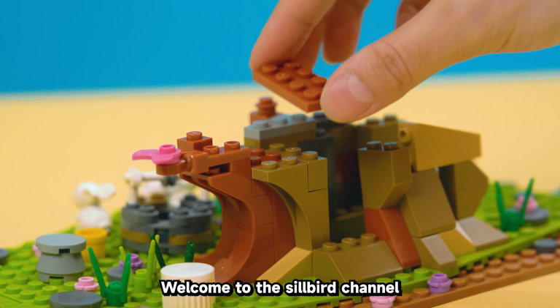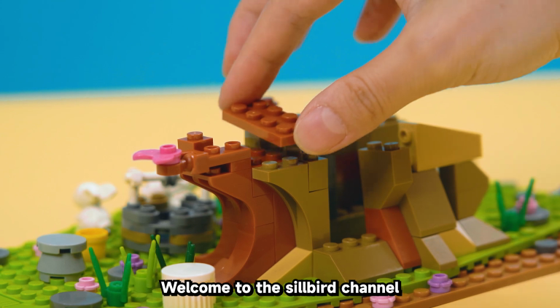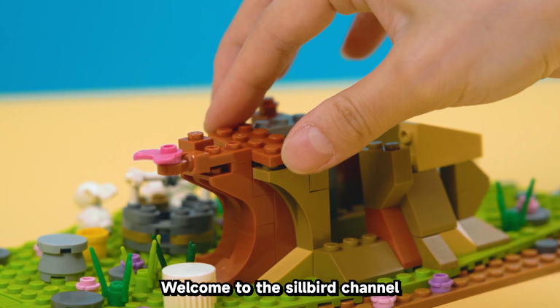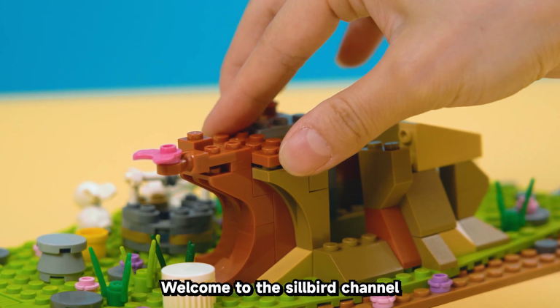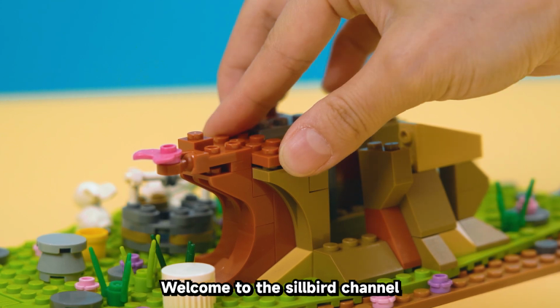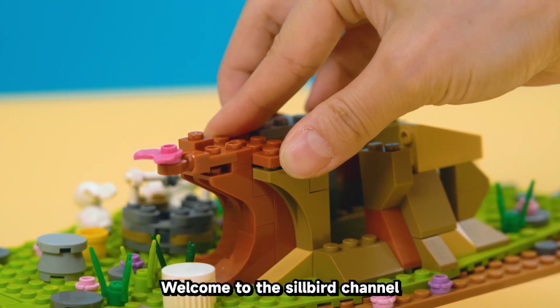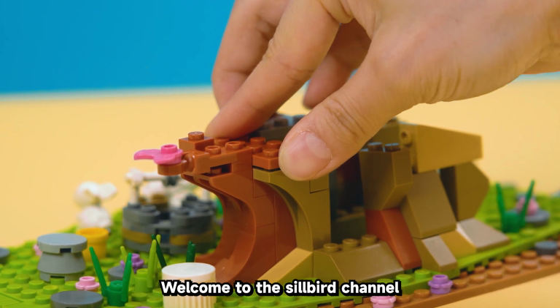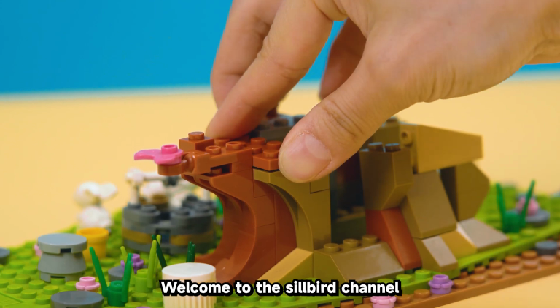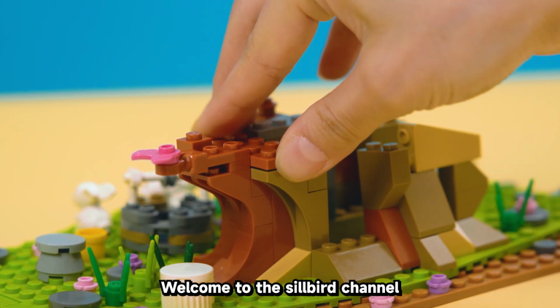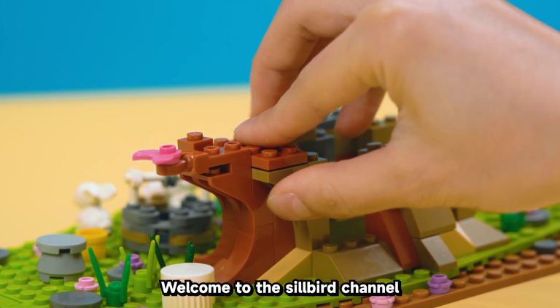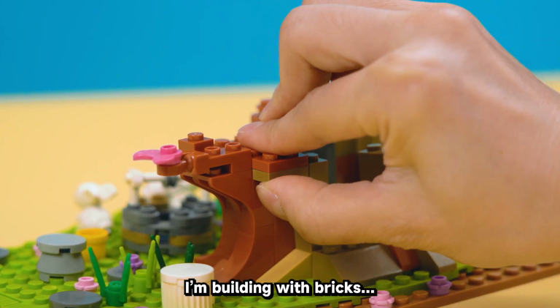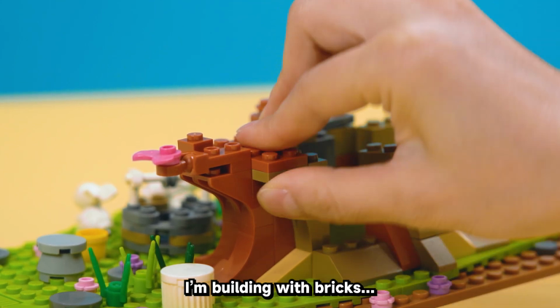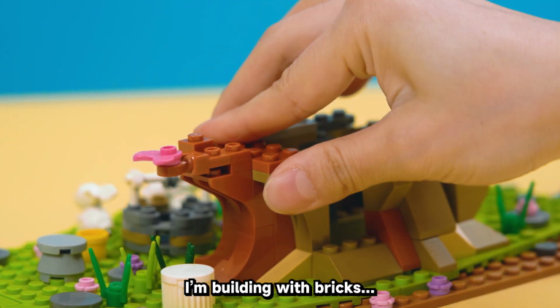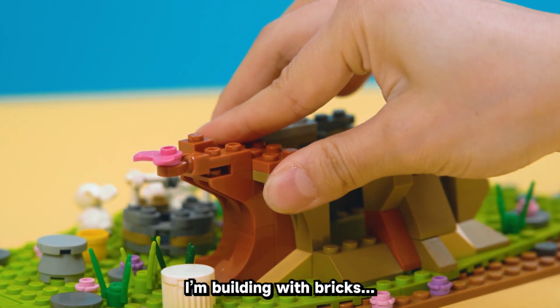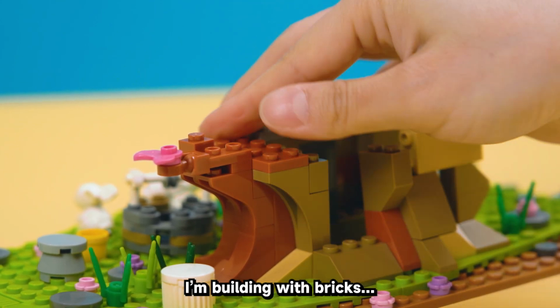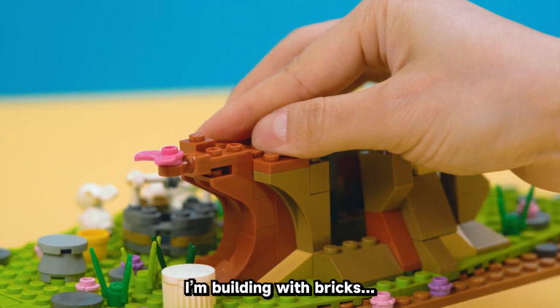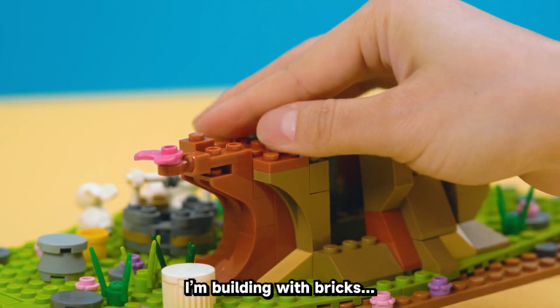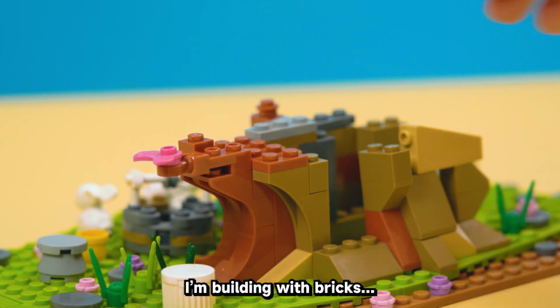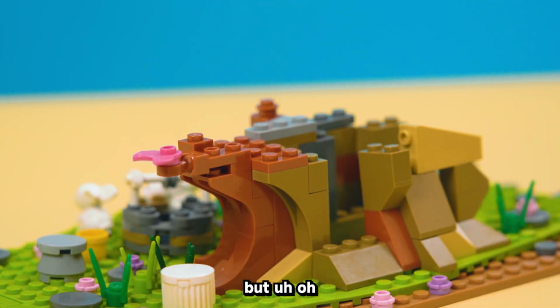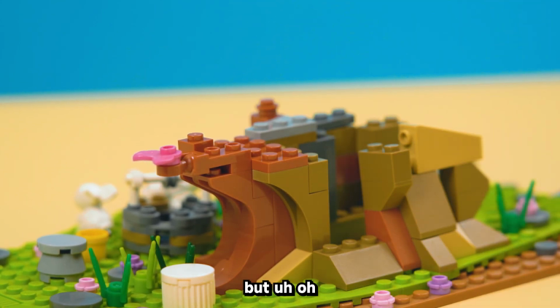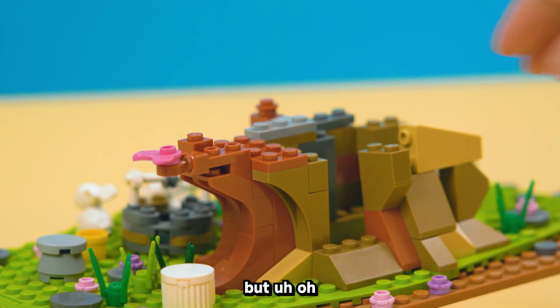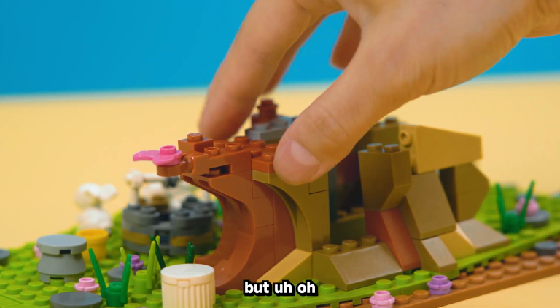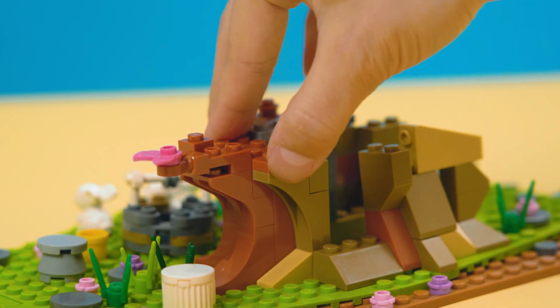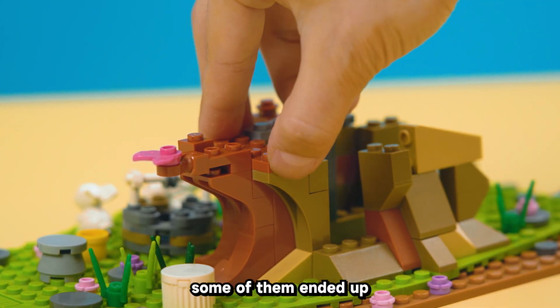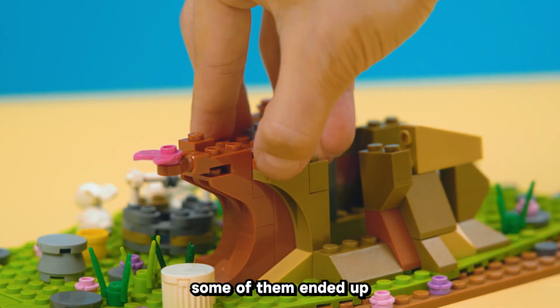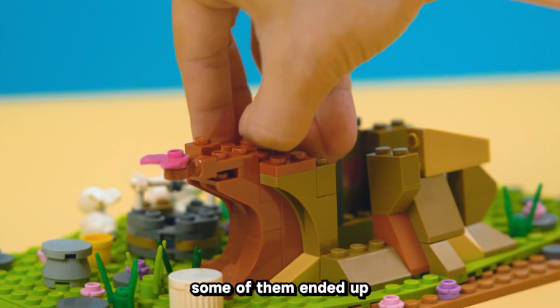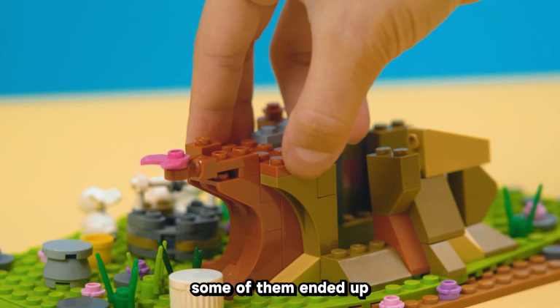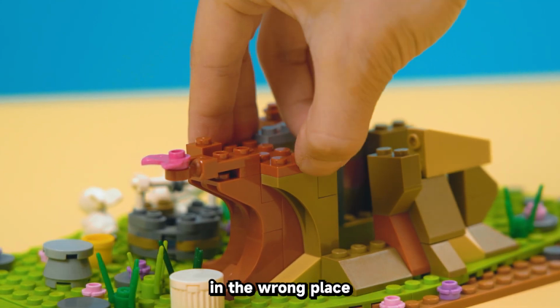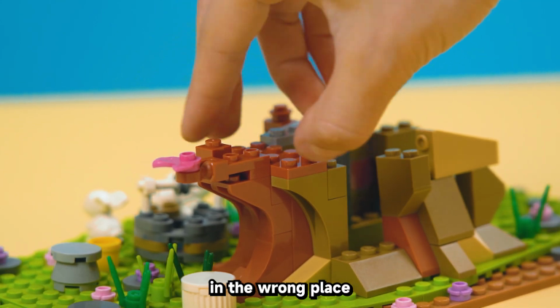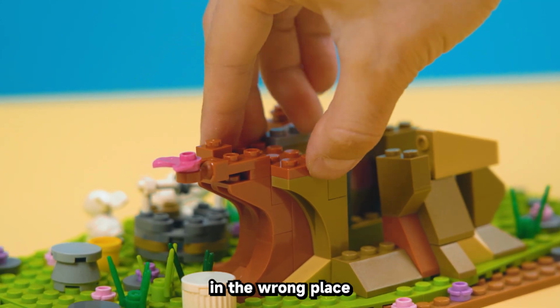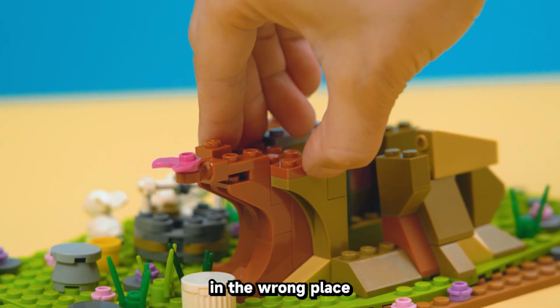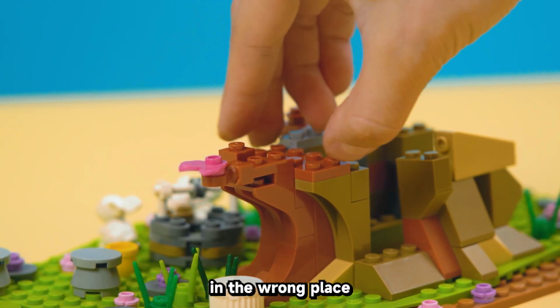Welcome to the Silbird channel. I'm building with bricks, but some of them ended up in the wrong place.